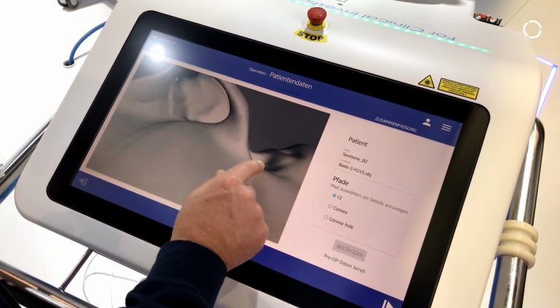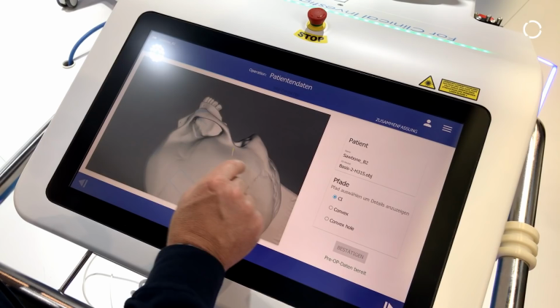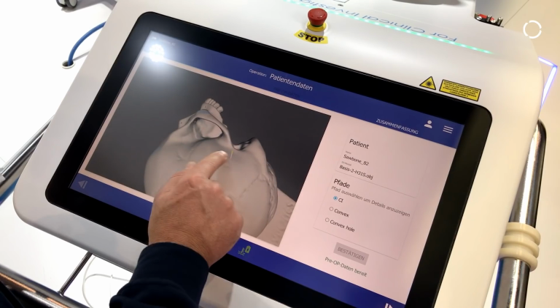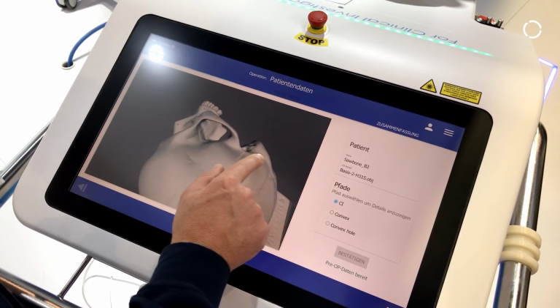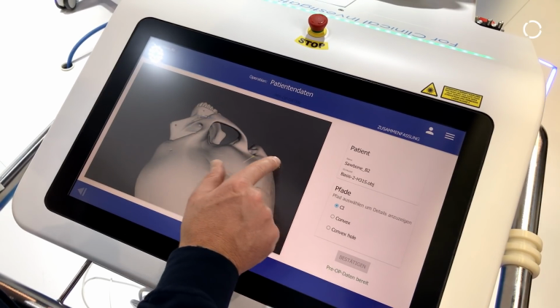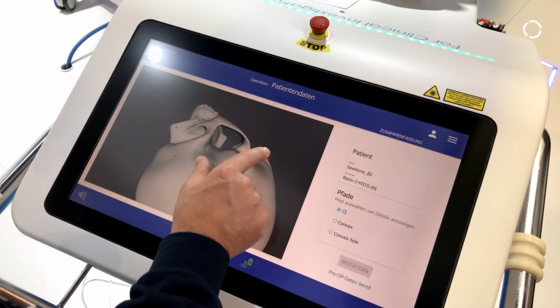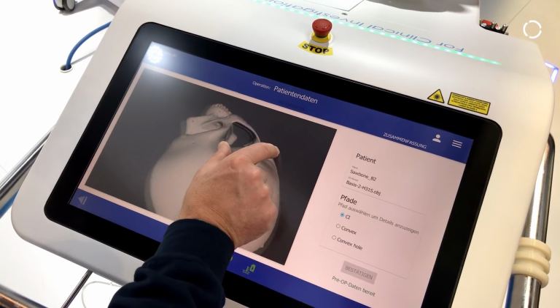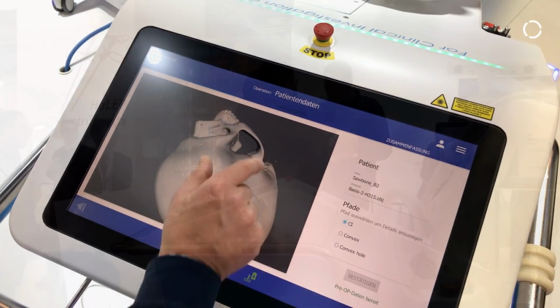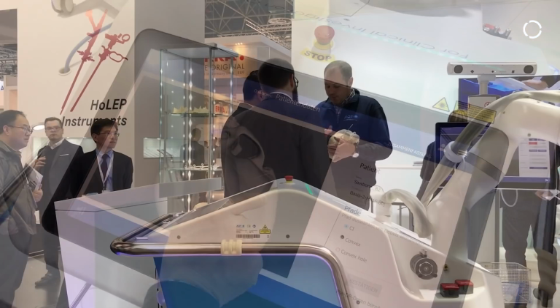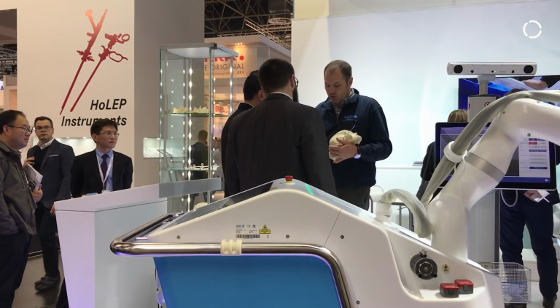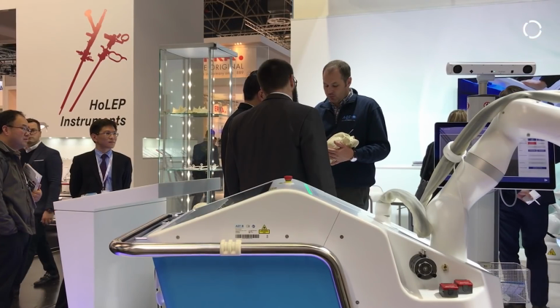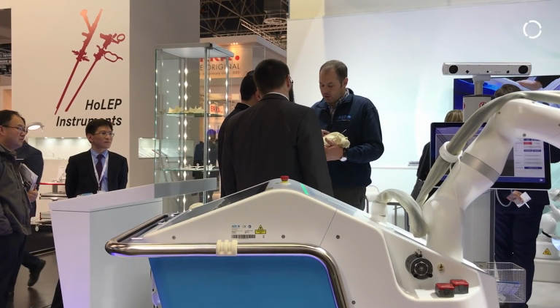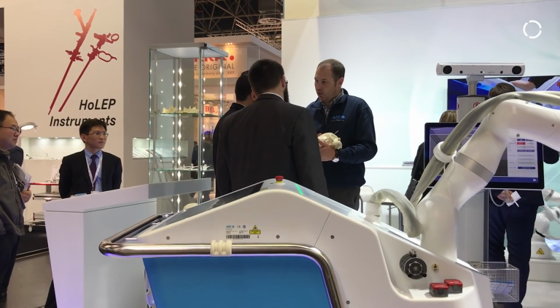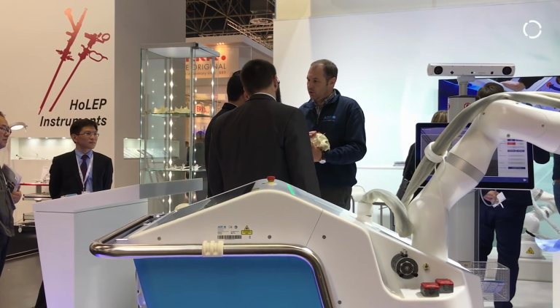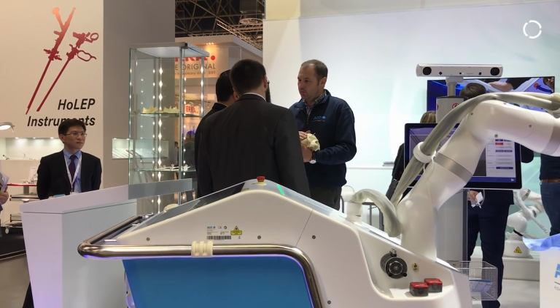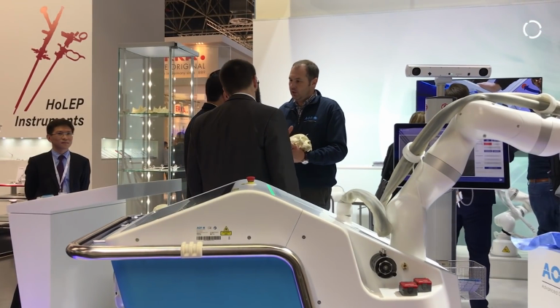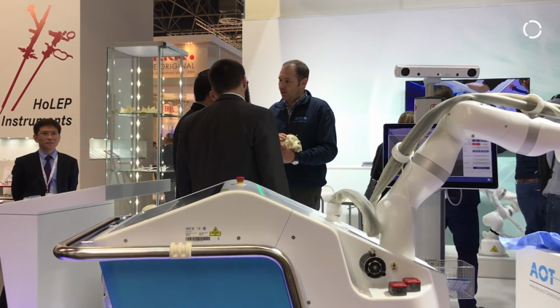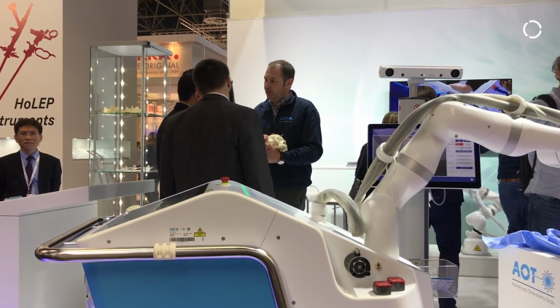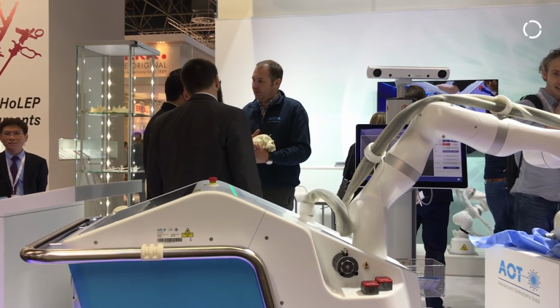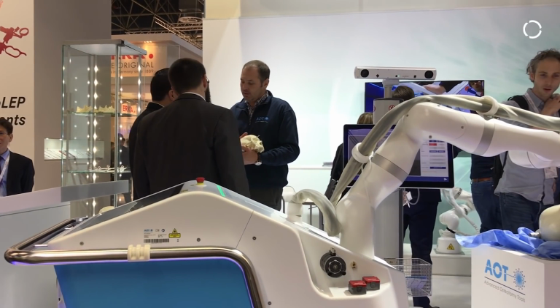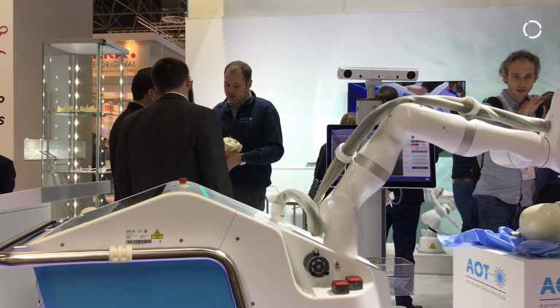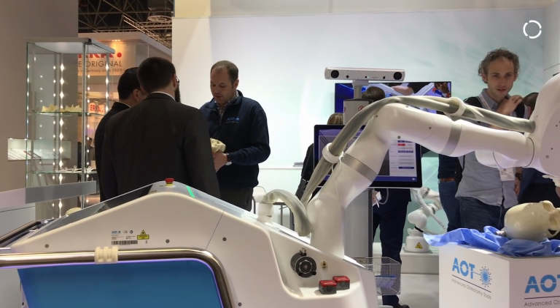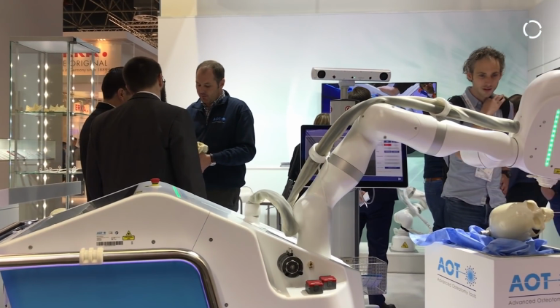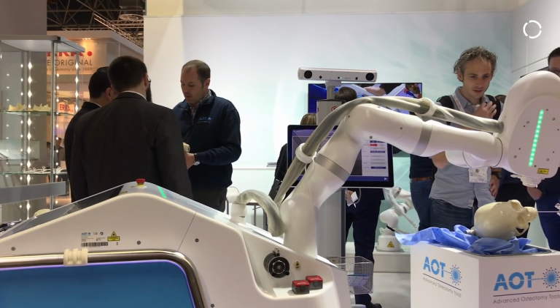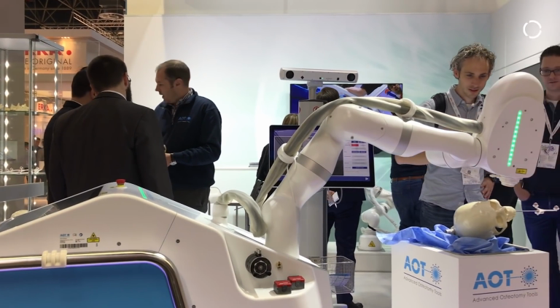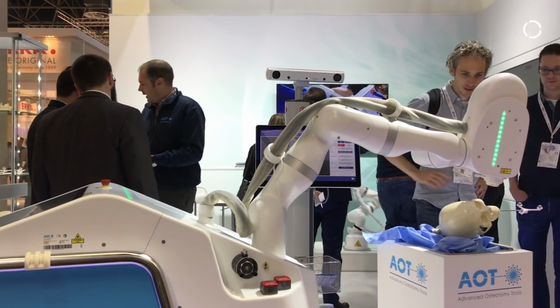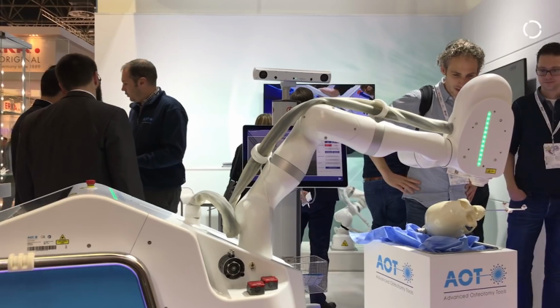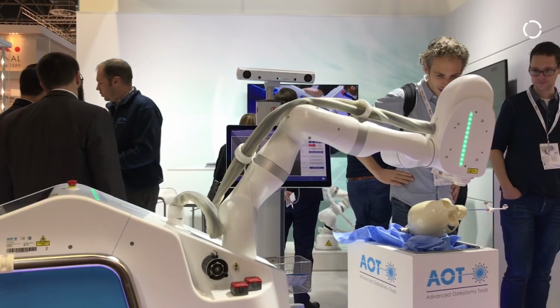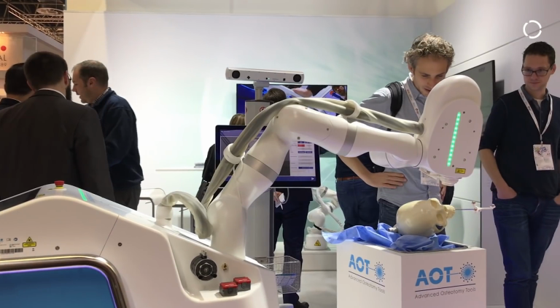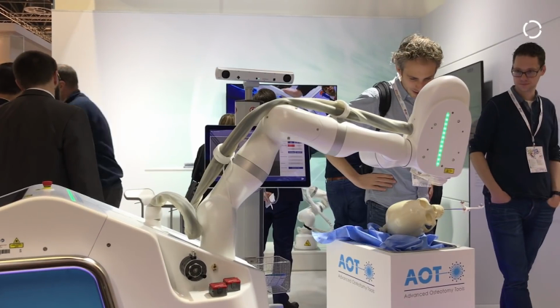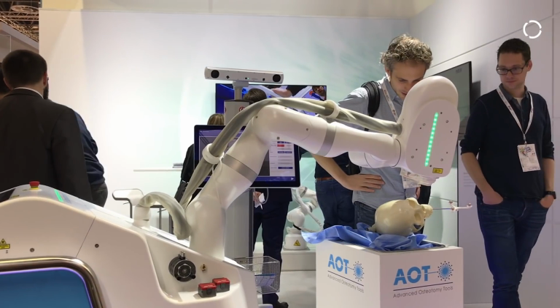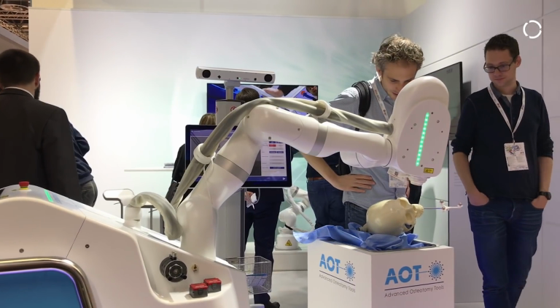It's an exciting time — people believe in the robot and we have the device that allows the robot to be used in the OR.